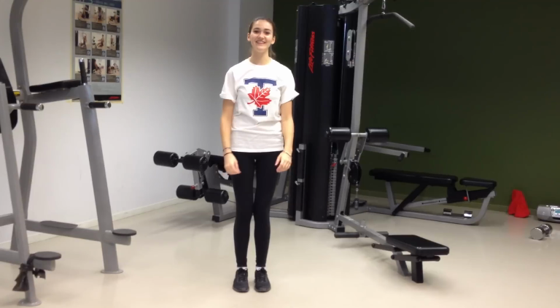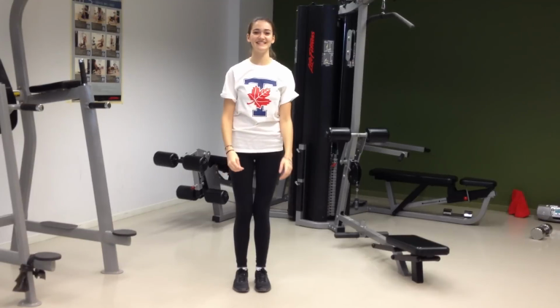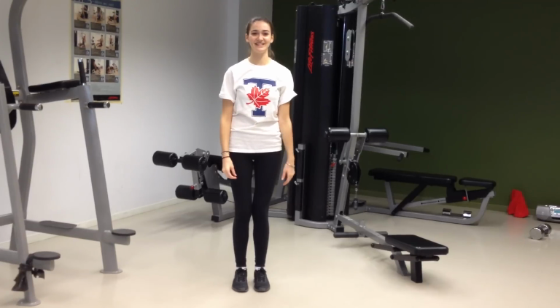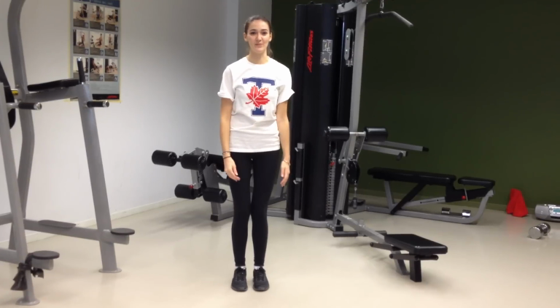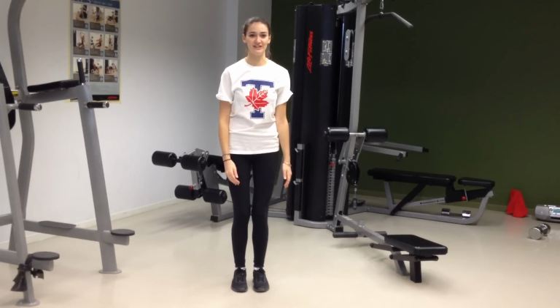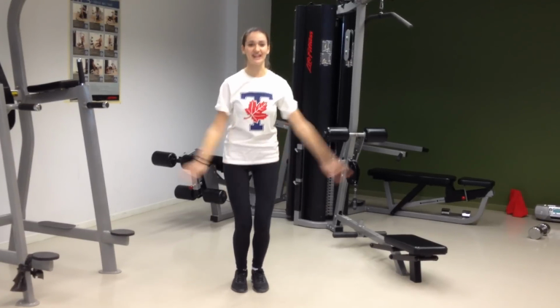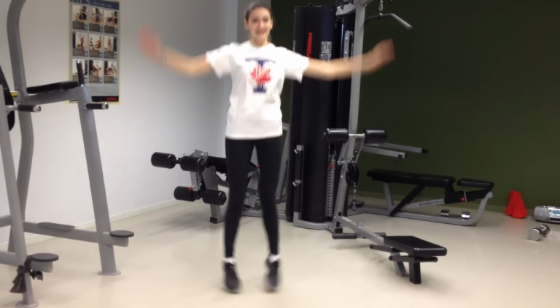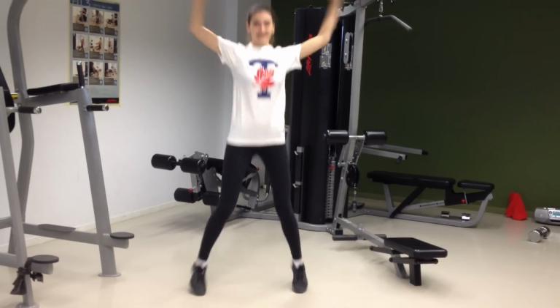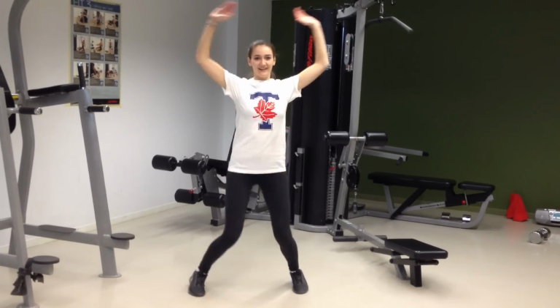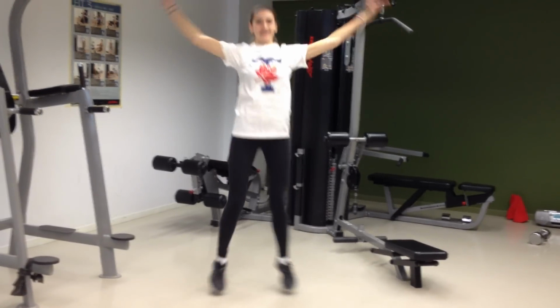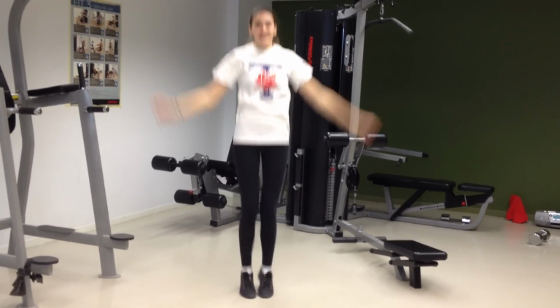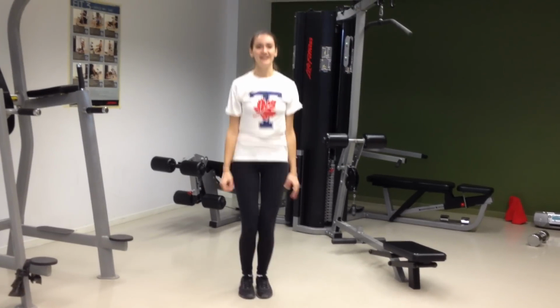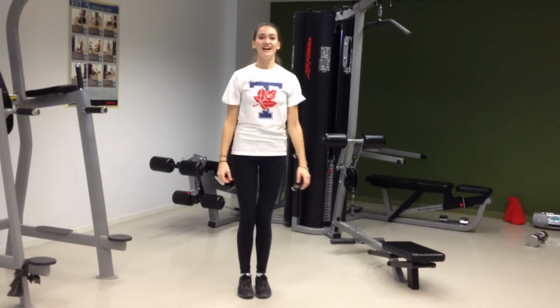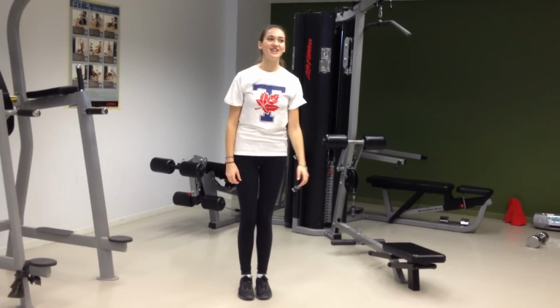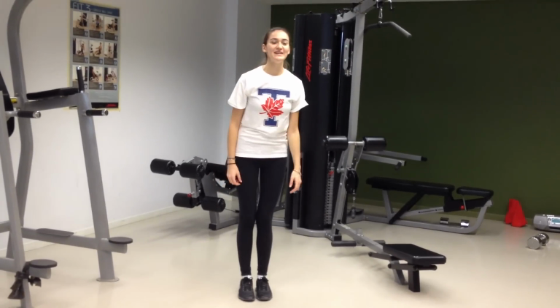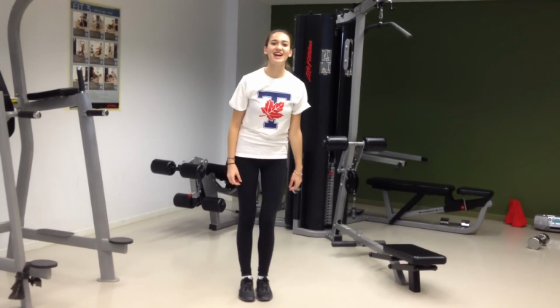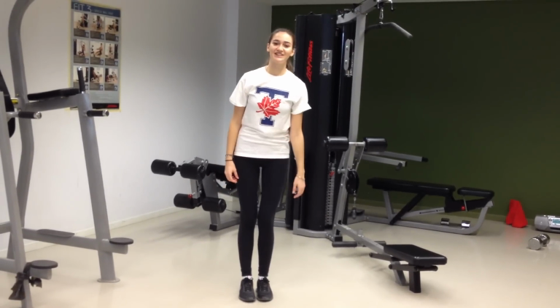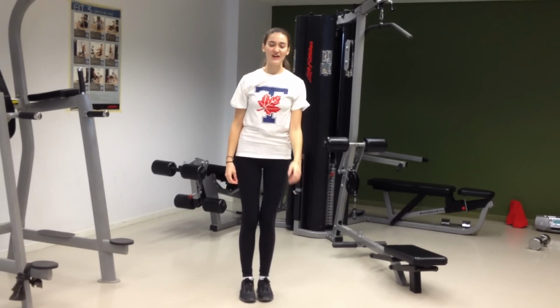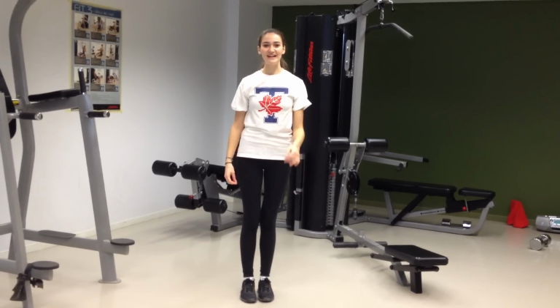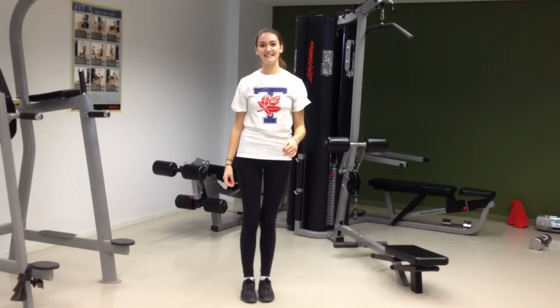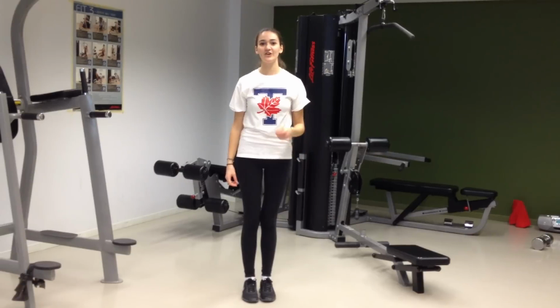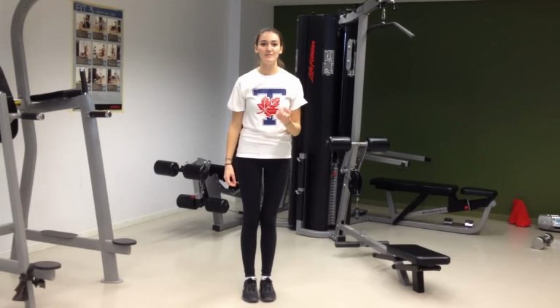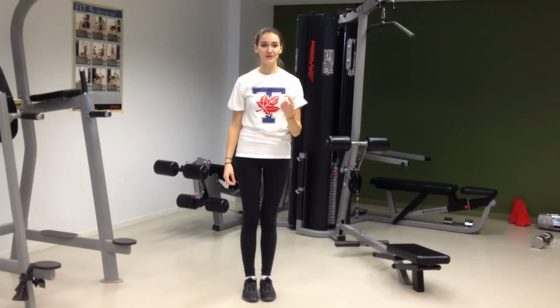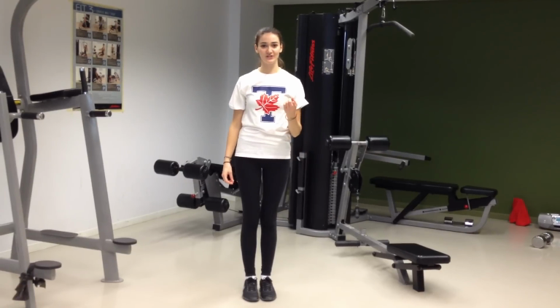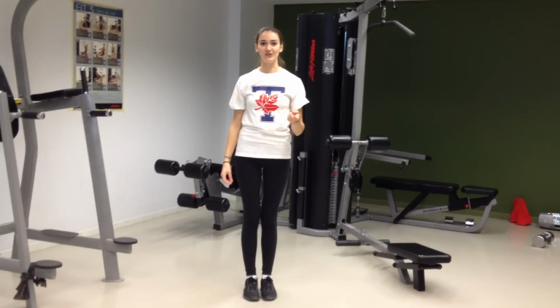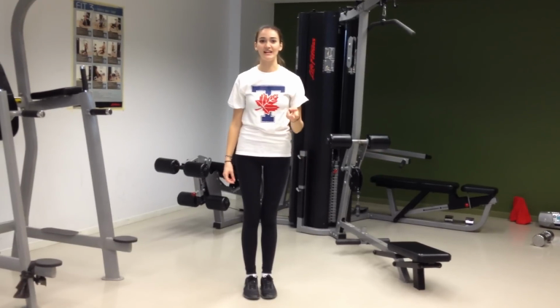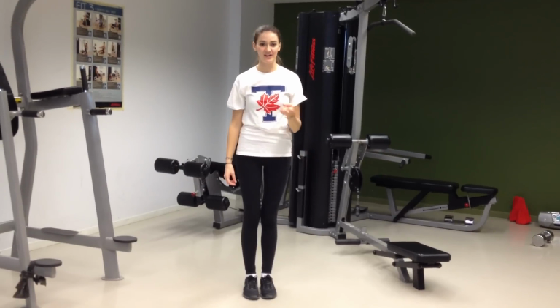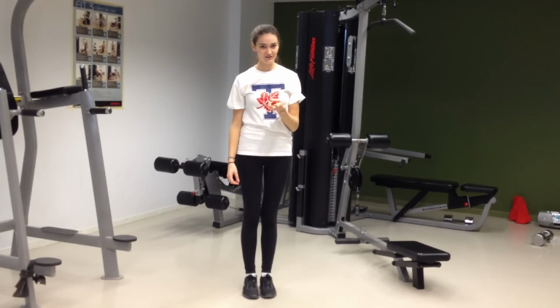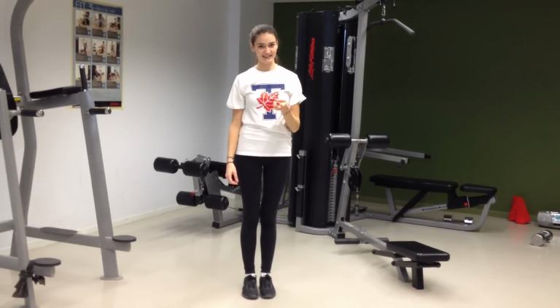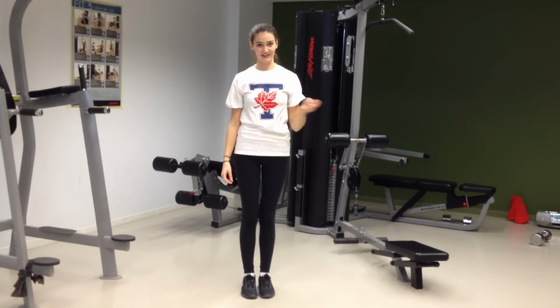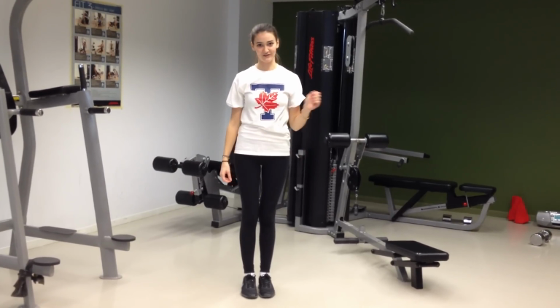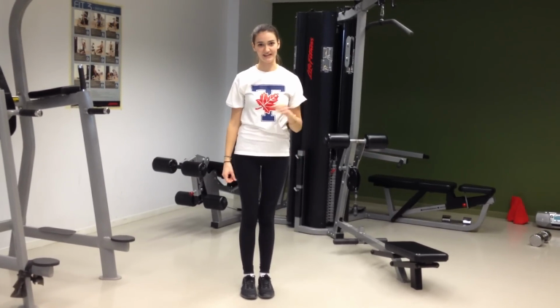This is a jumping jack. A jumping jack is a great way to integrate motor control and cardiovascular fitness.